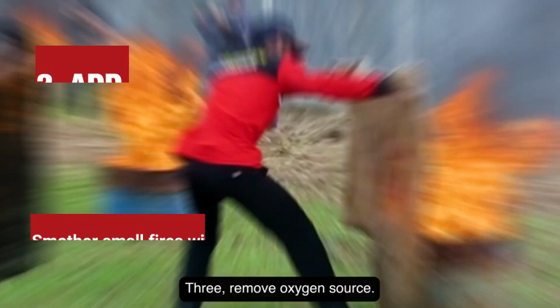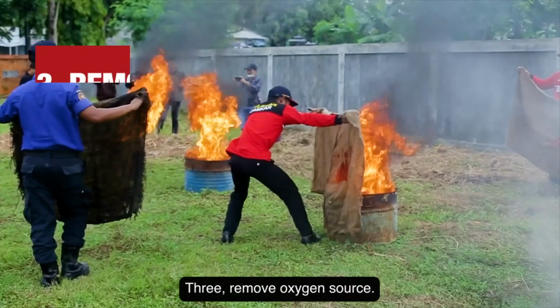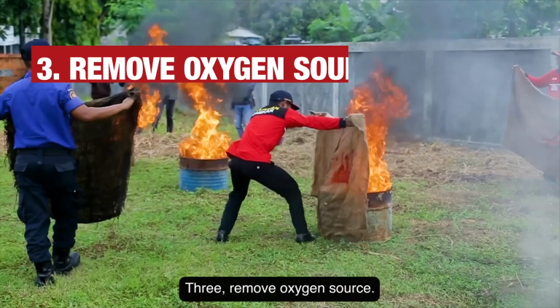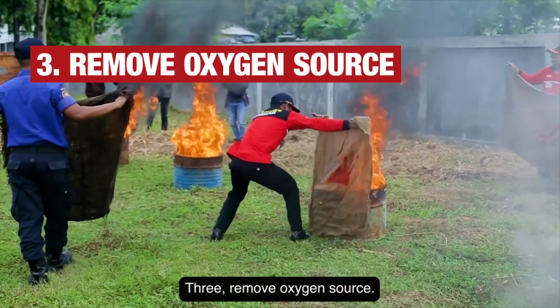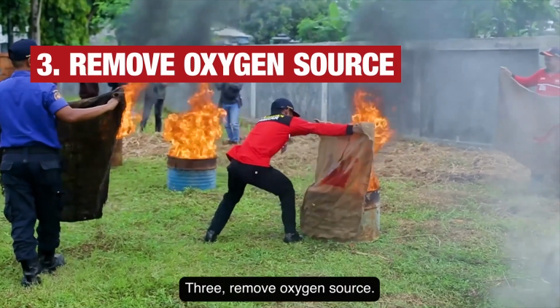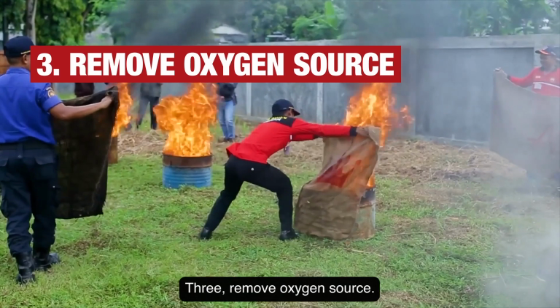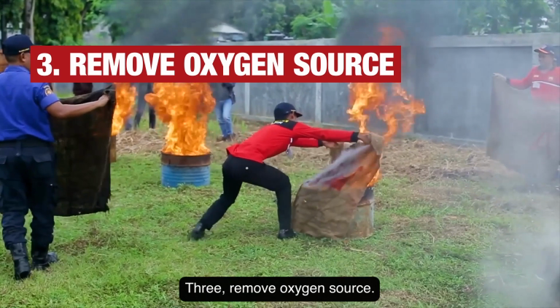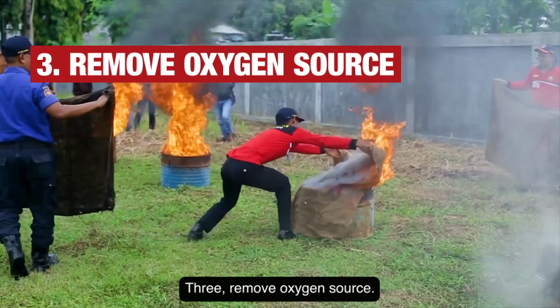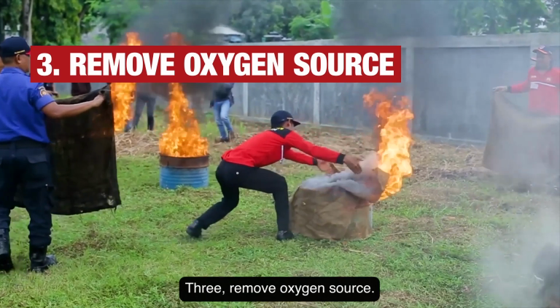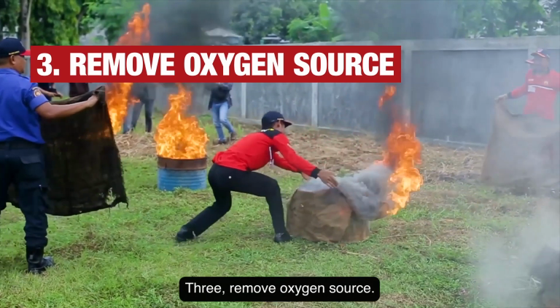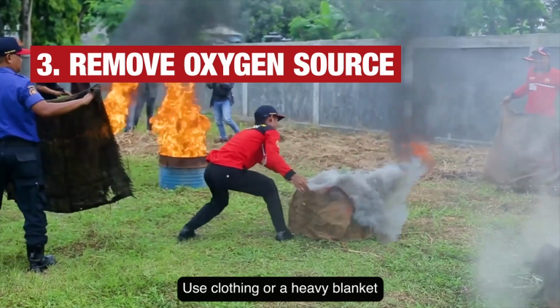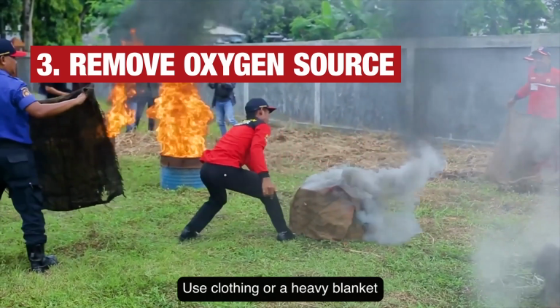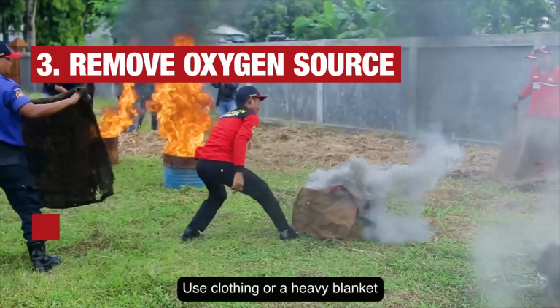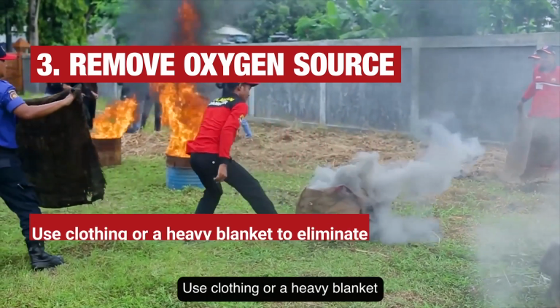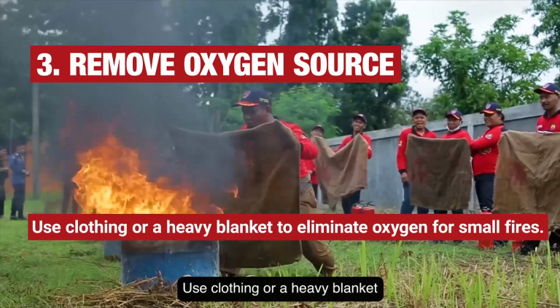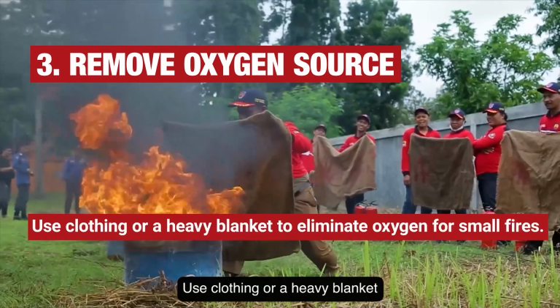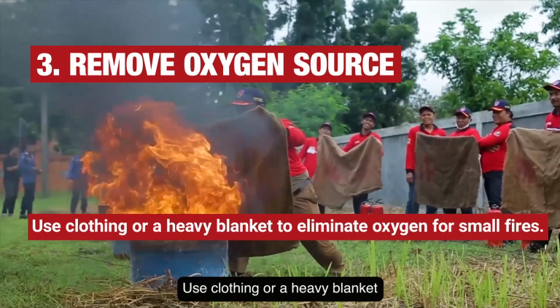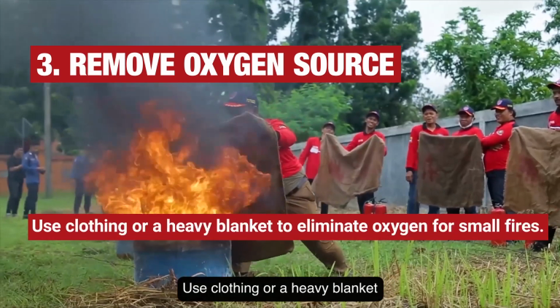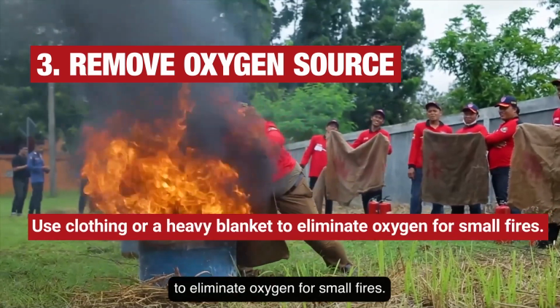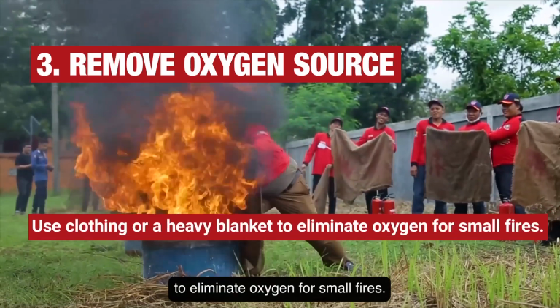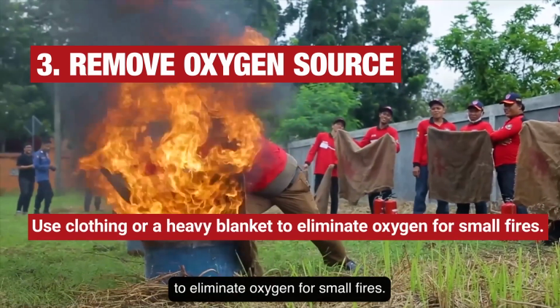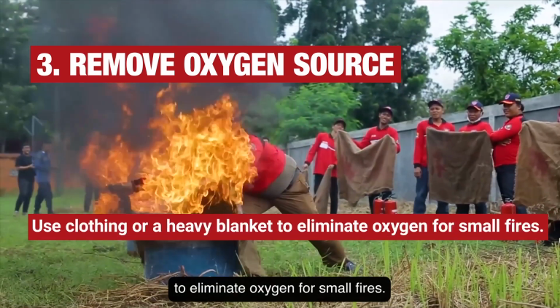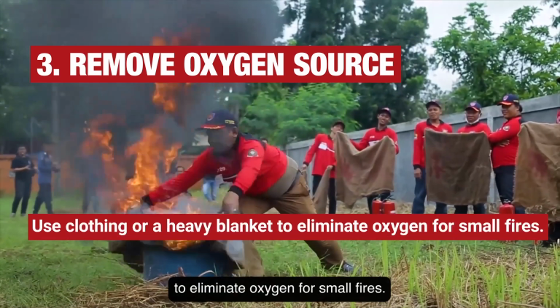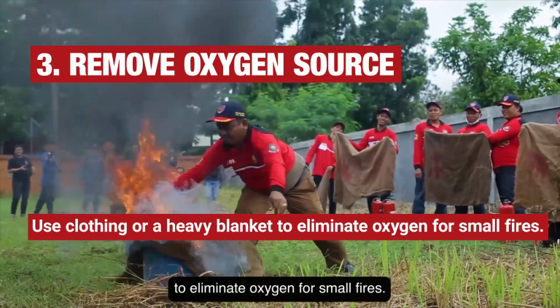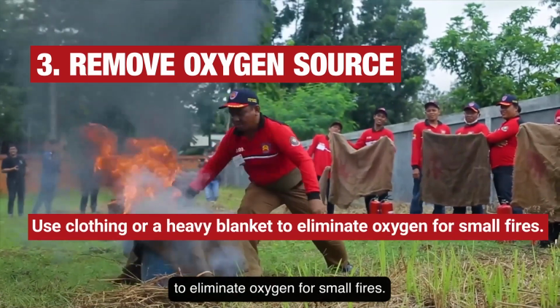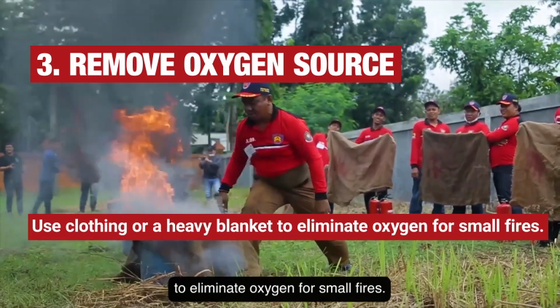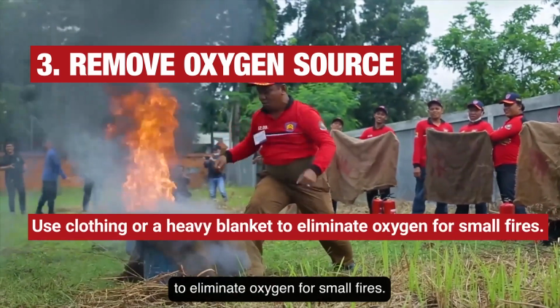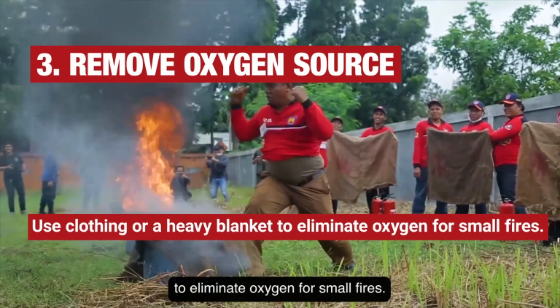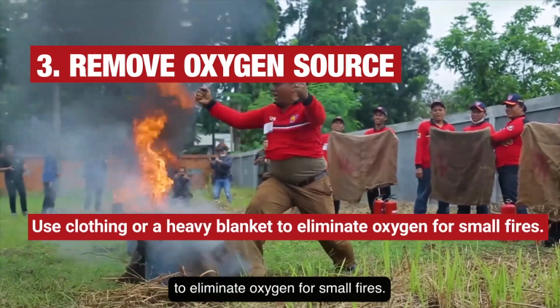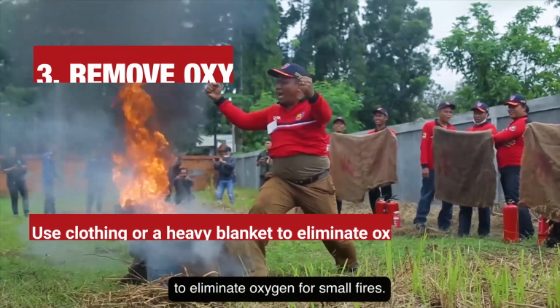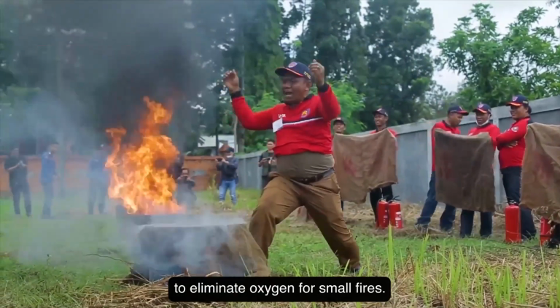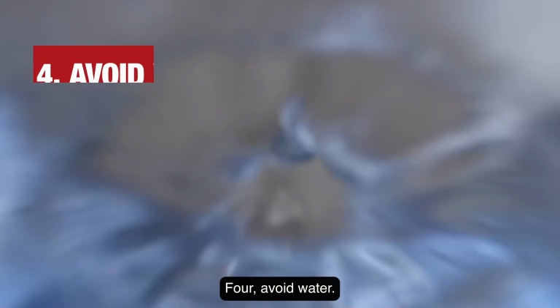3. Remove oxygen source. Use clothing or a heavy blanket to eliminate oxygen for small fires.